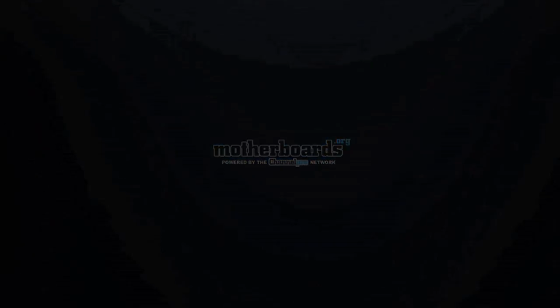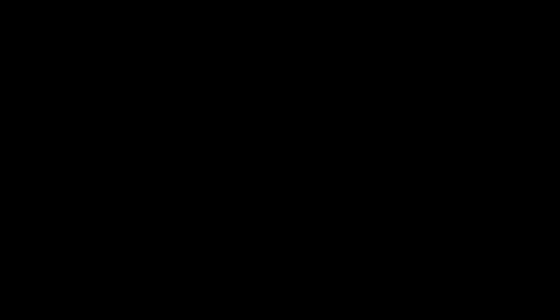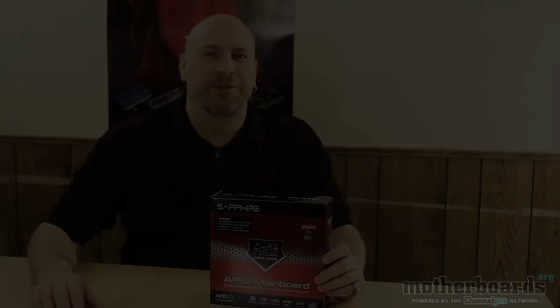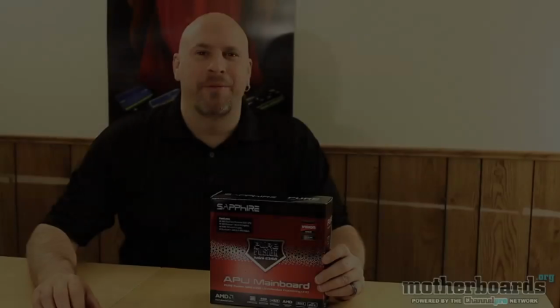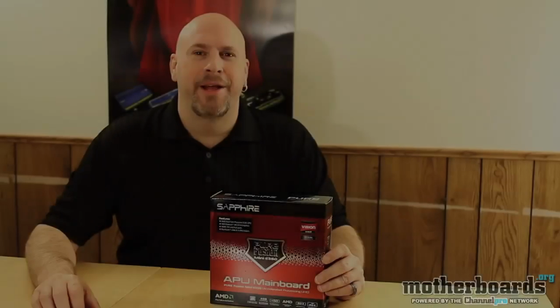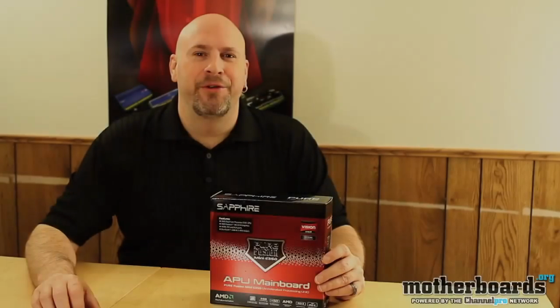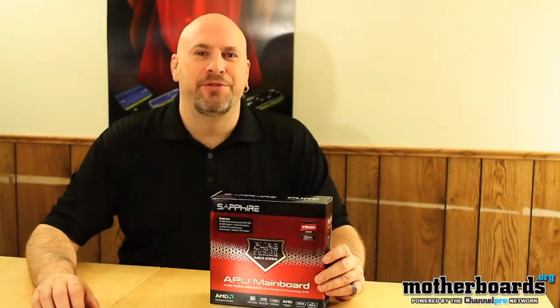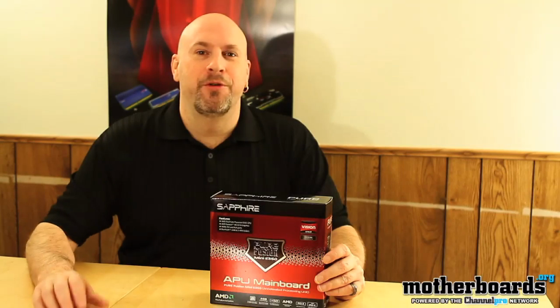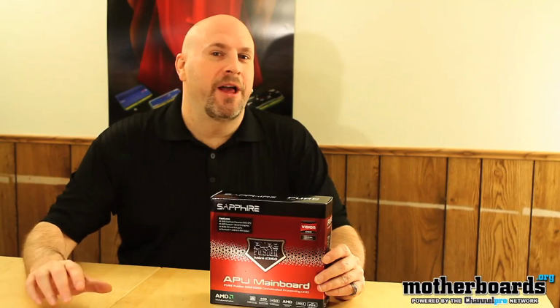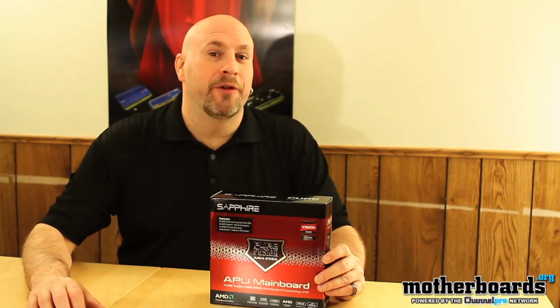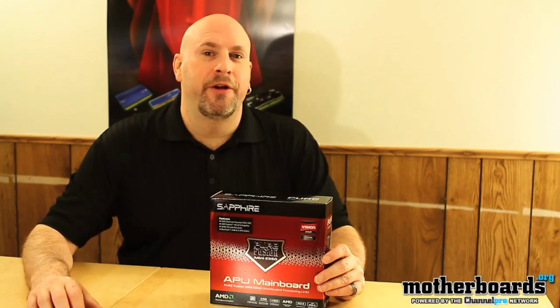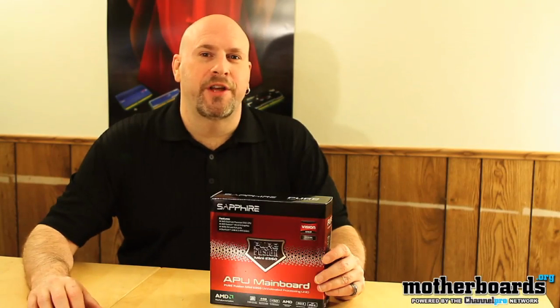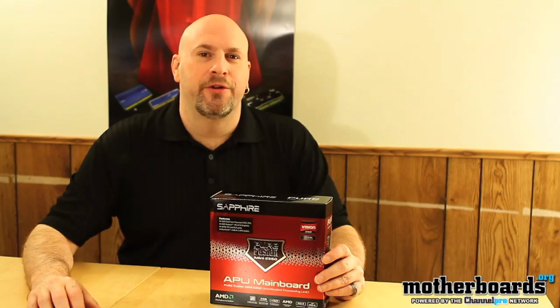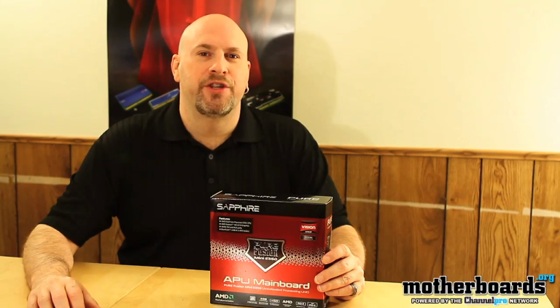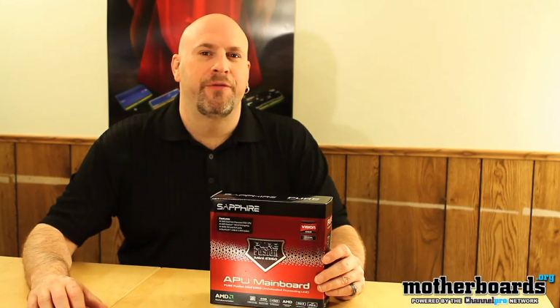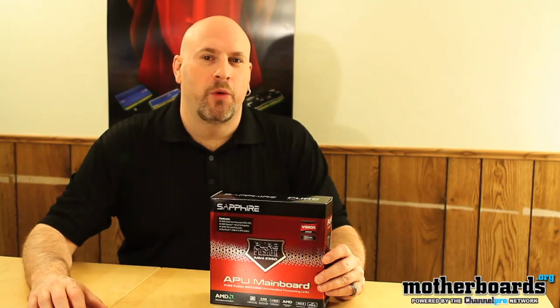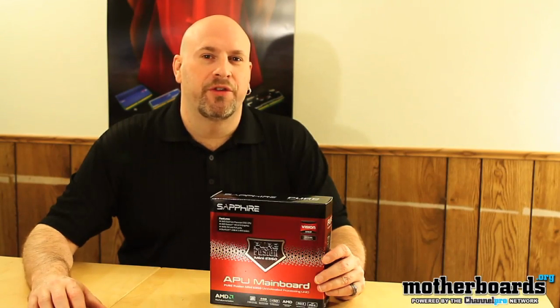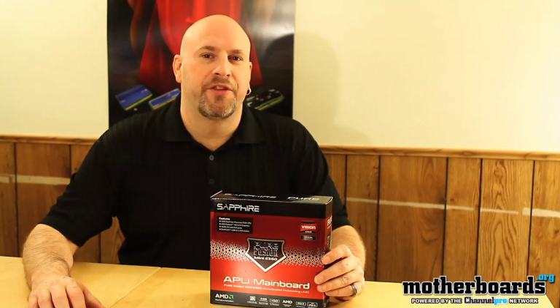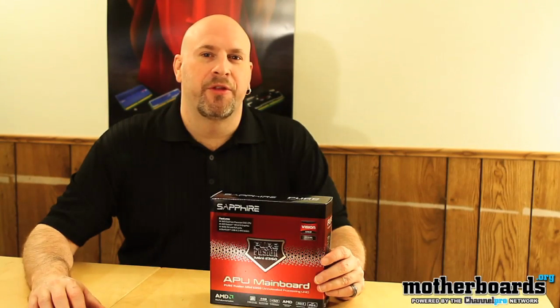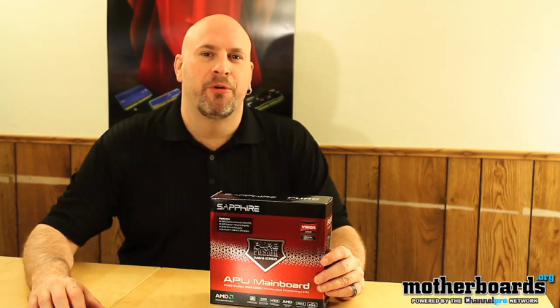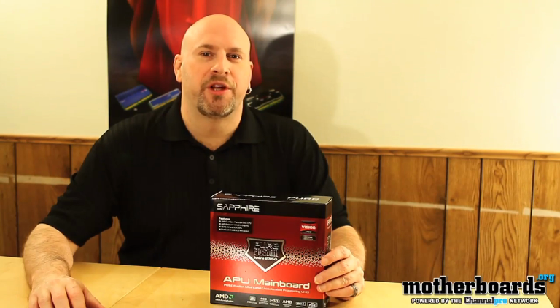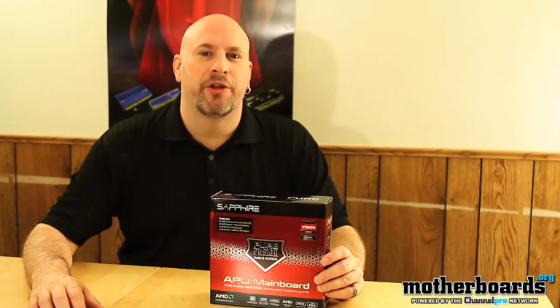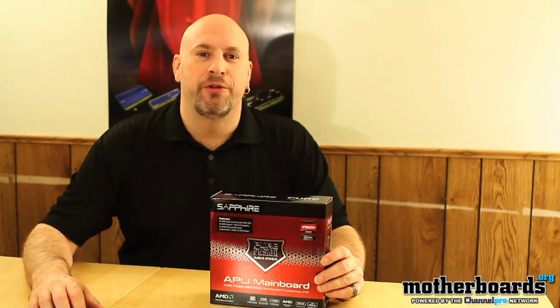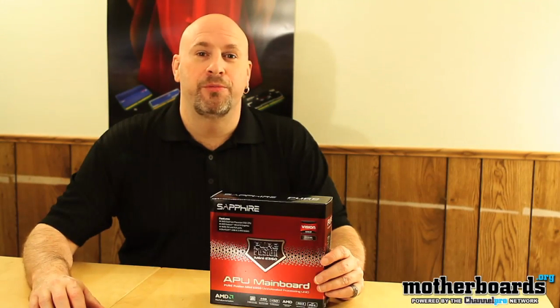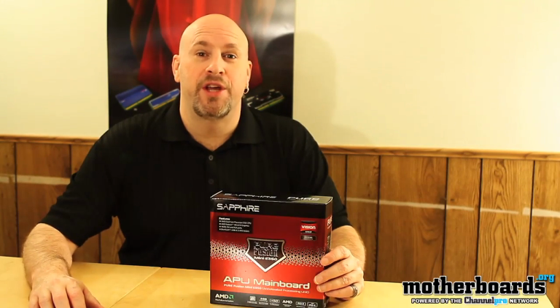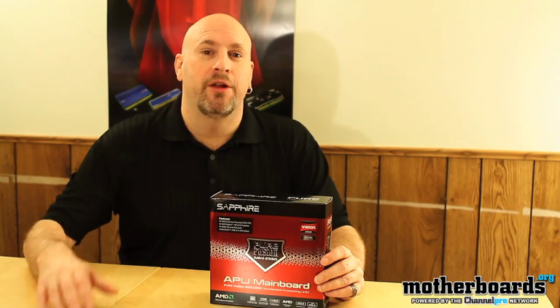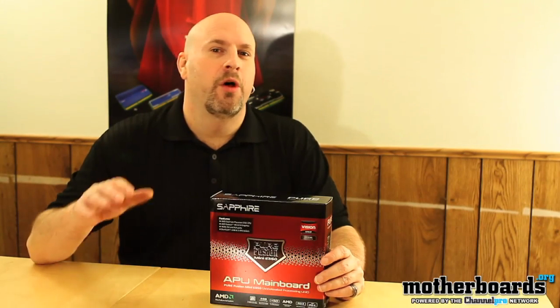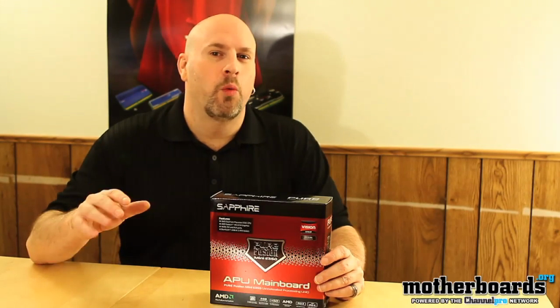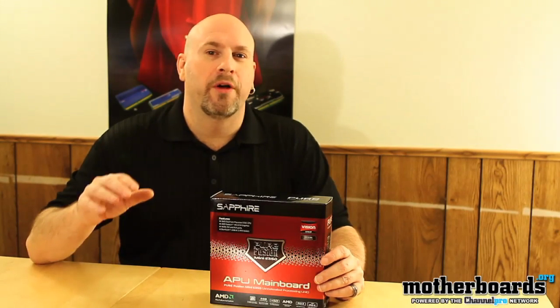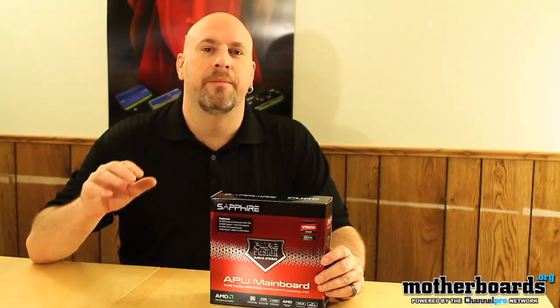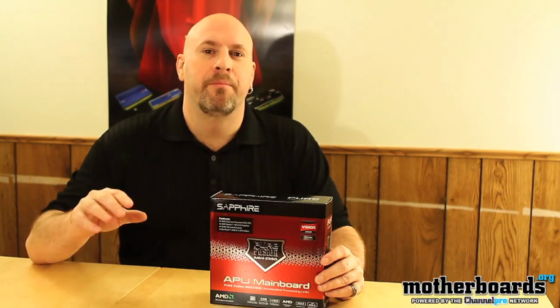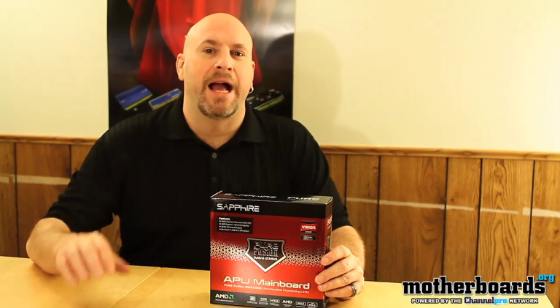Hey, what's up everybody out there on YouTube? Elric Ferris, Editor-in-Chief here once again at the Motherboards.org YouTube channel. Welcome back.